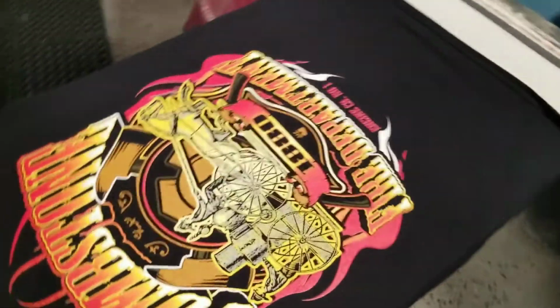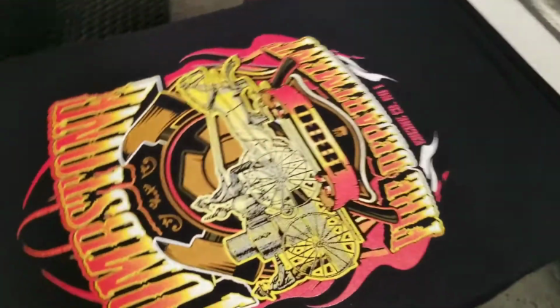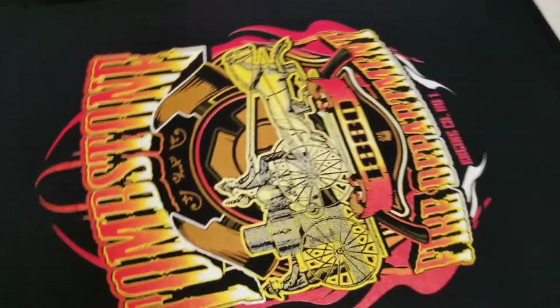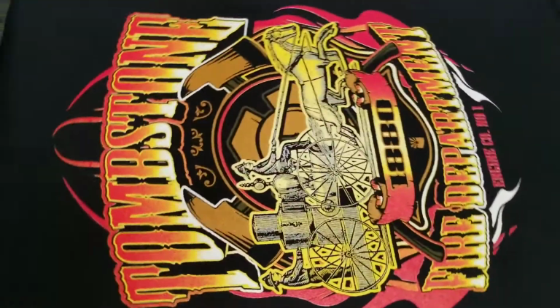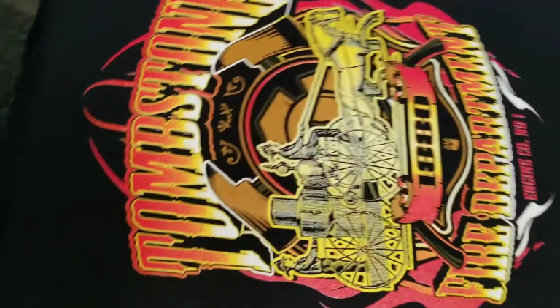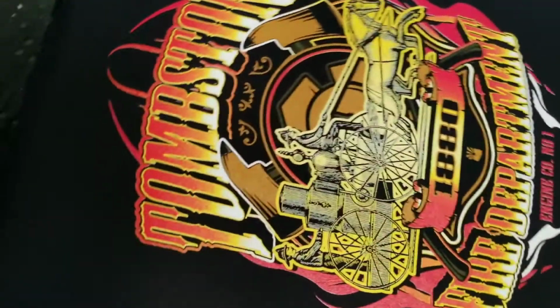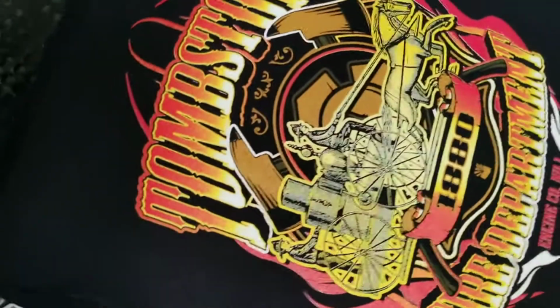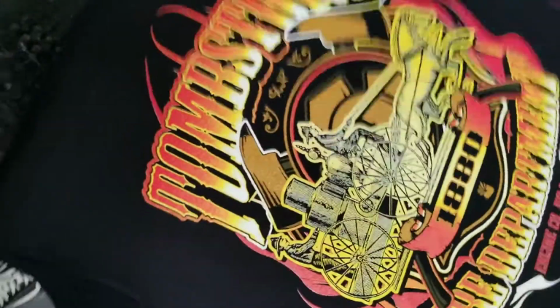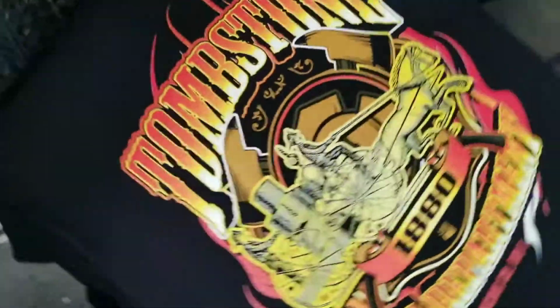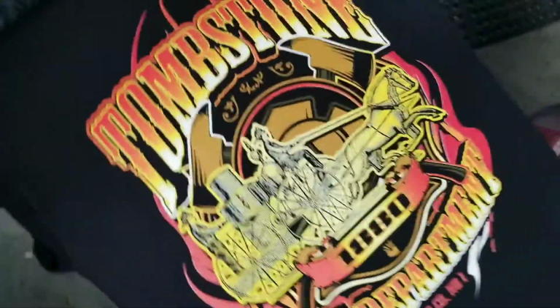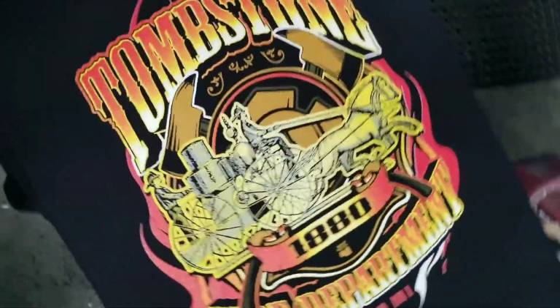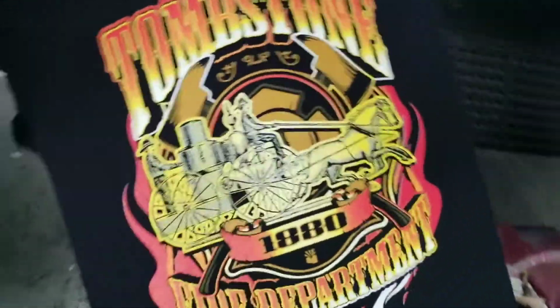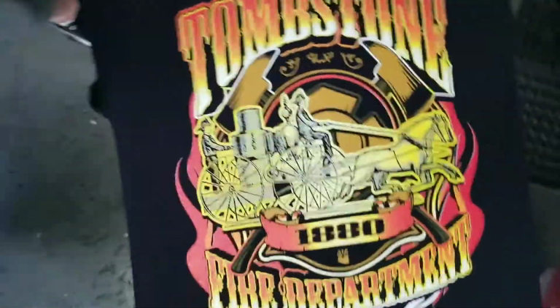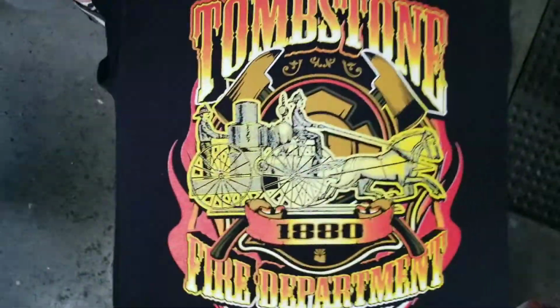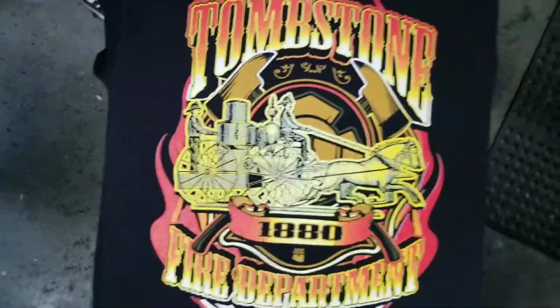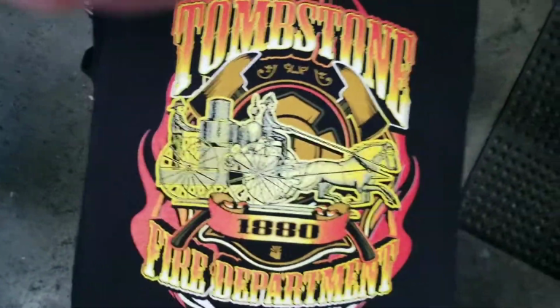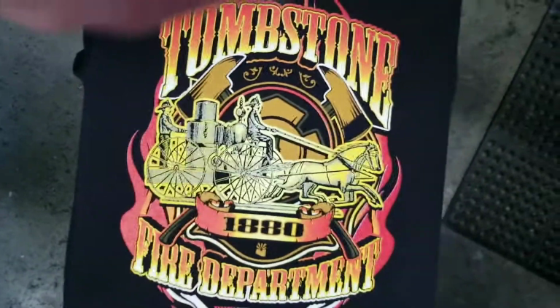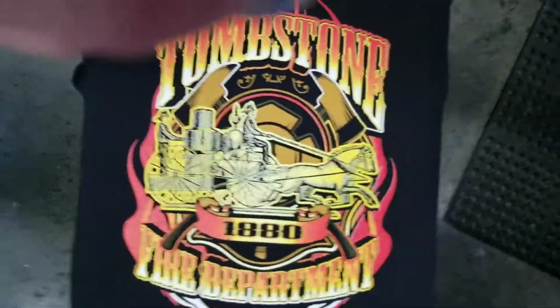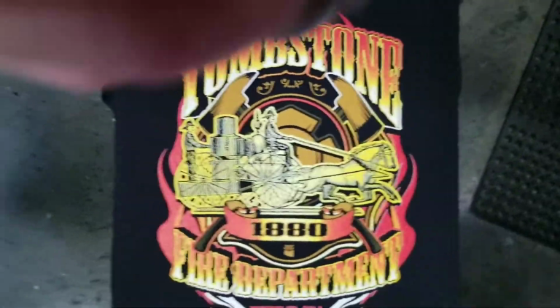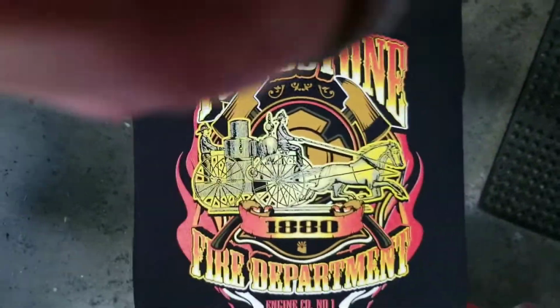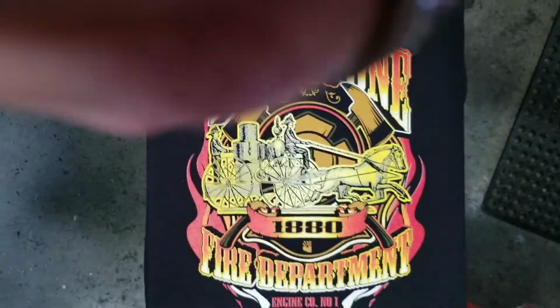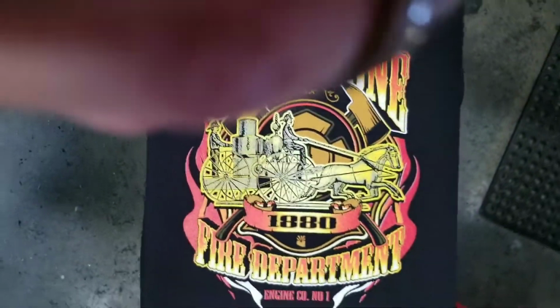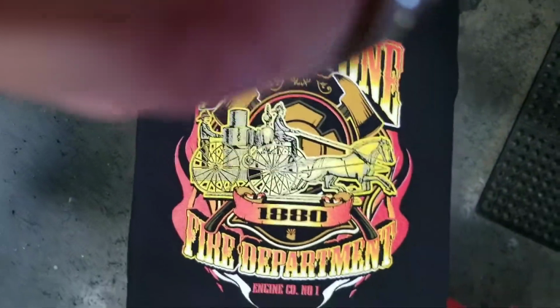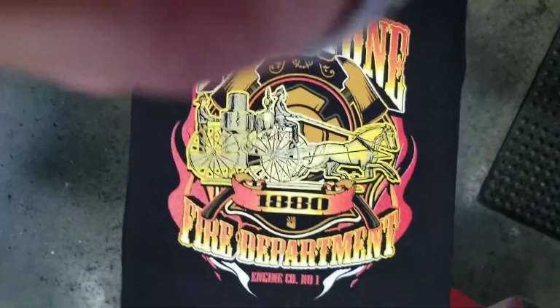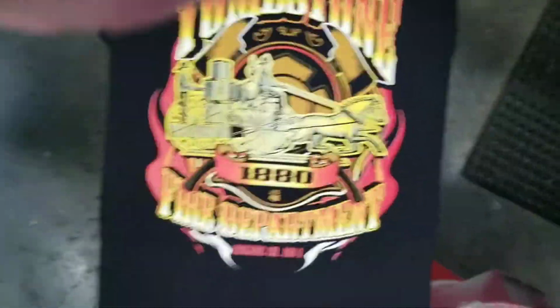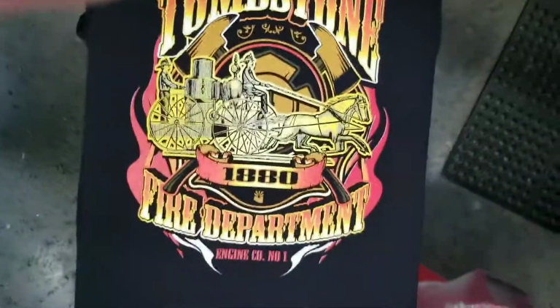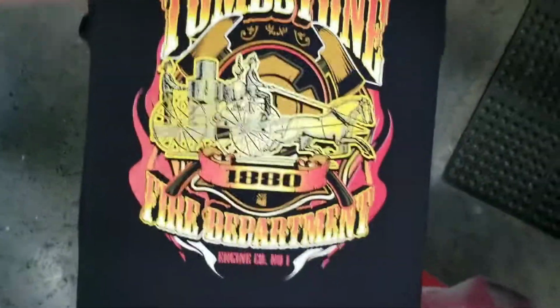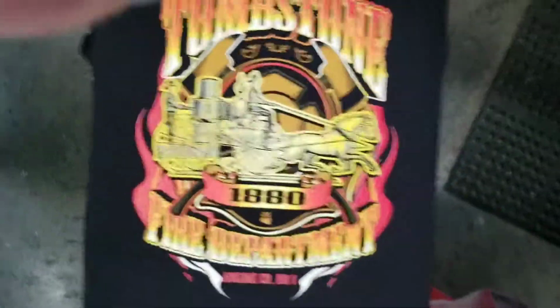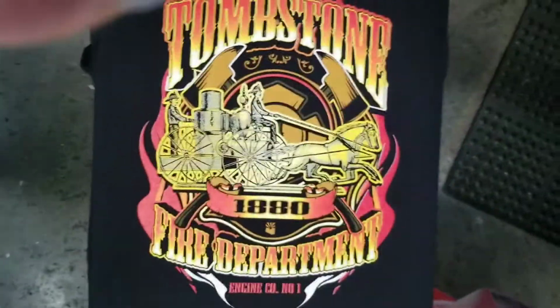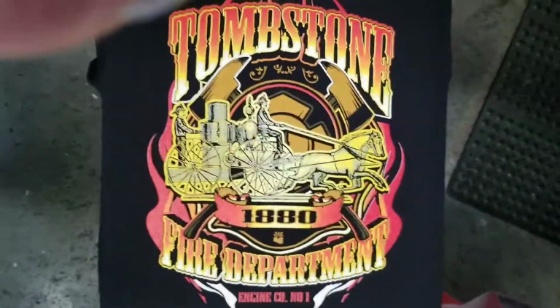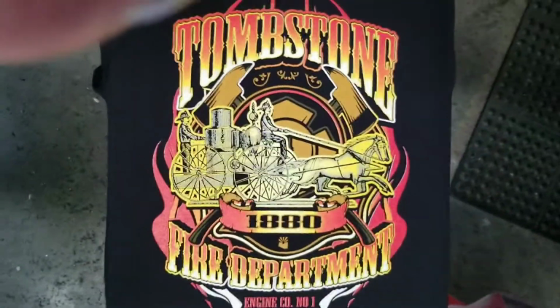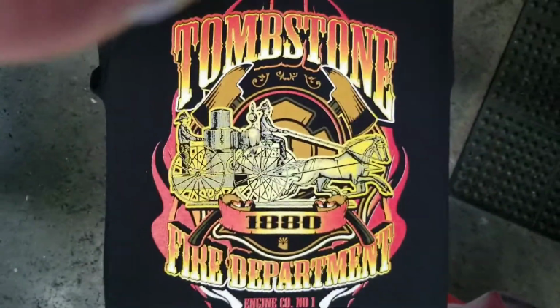And then here we go. Here's the final product. Enjoy it guys, thank you guys.